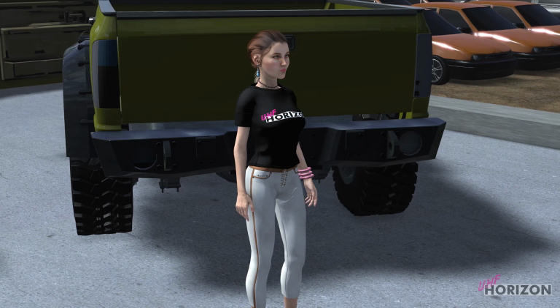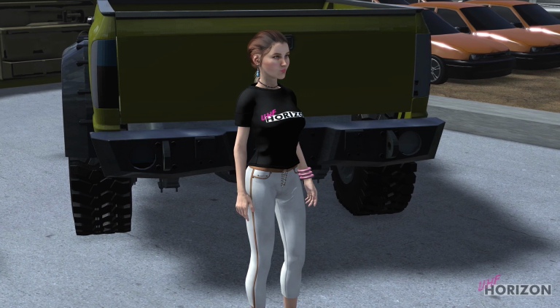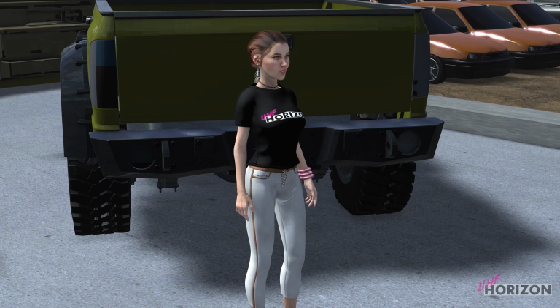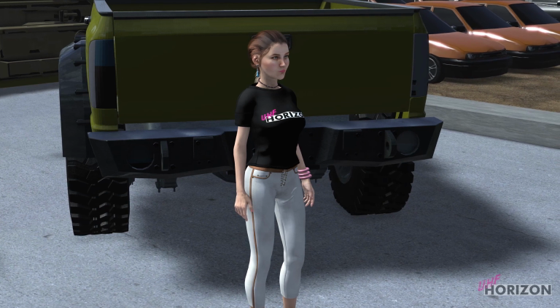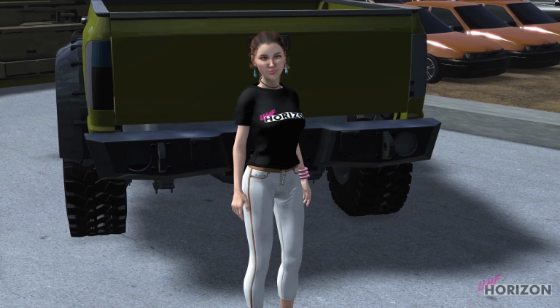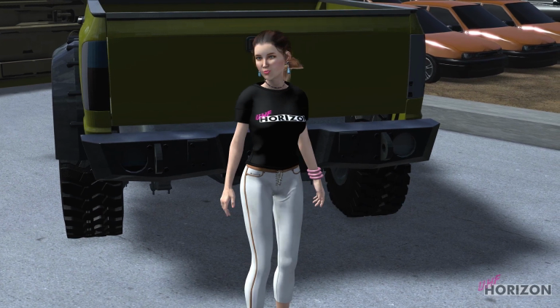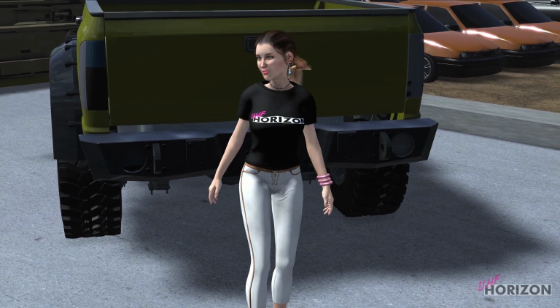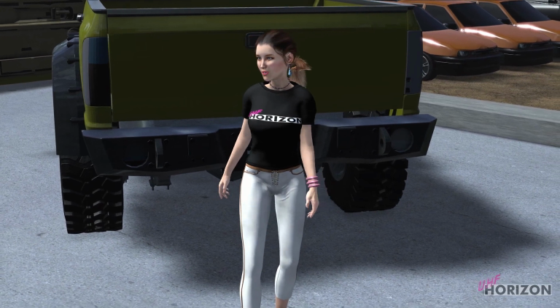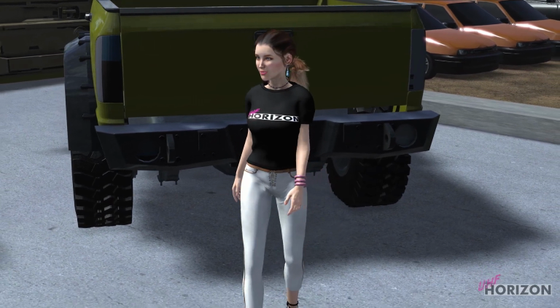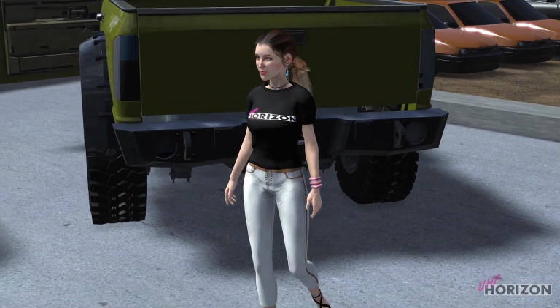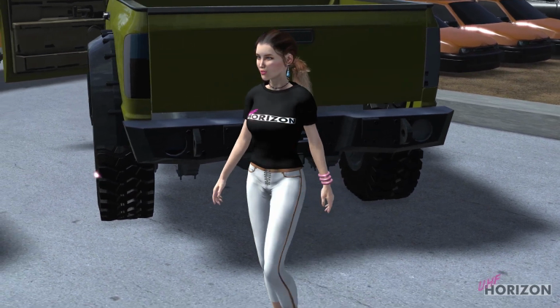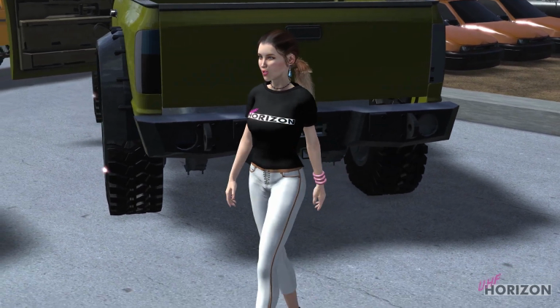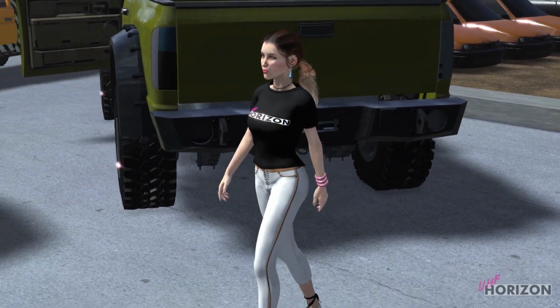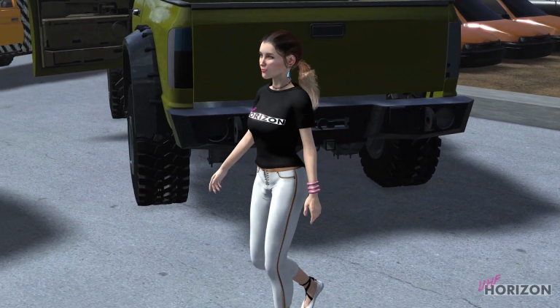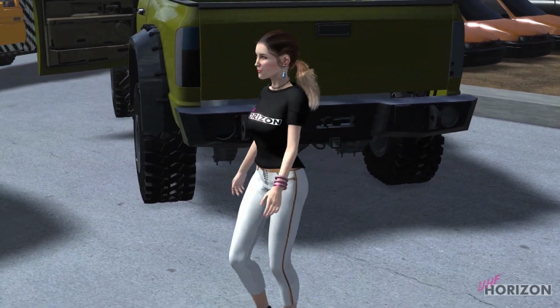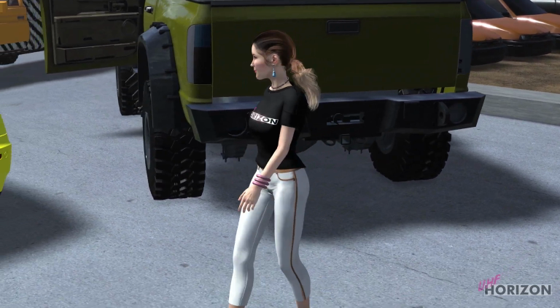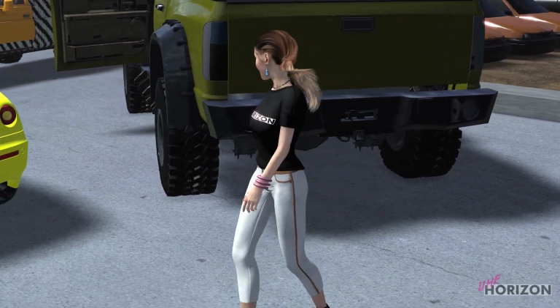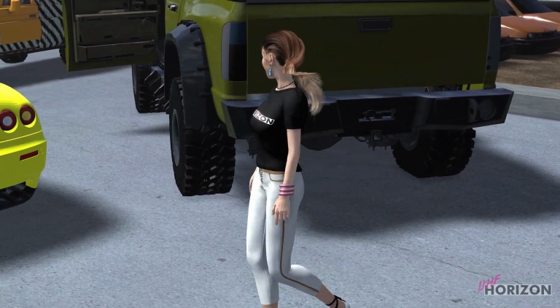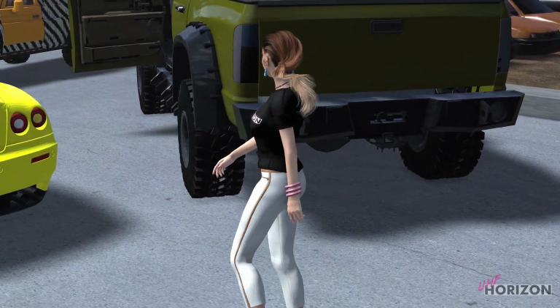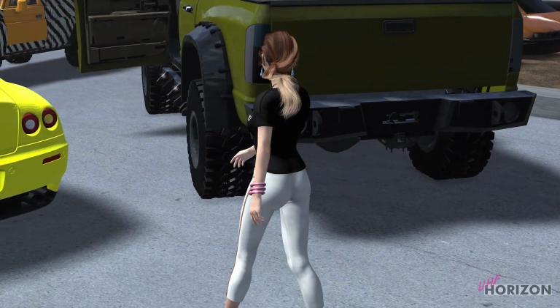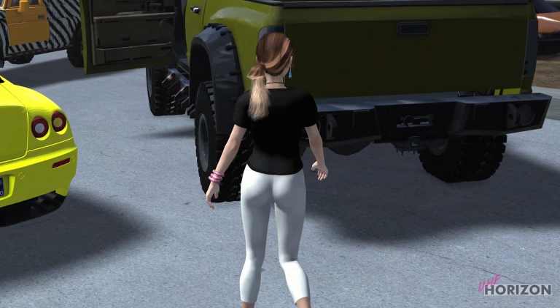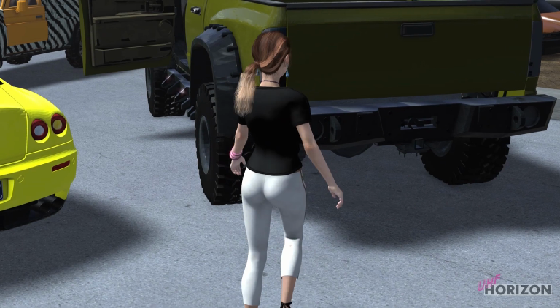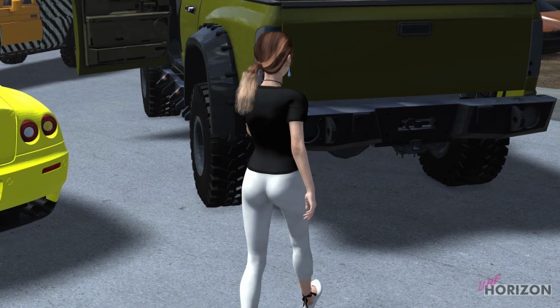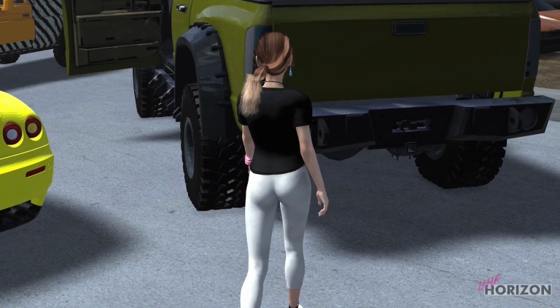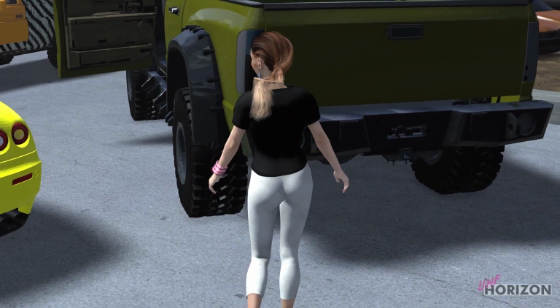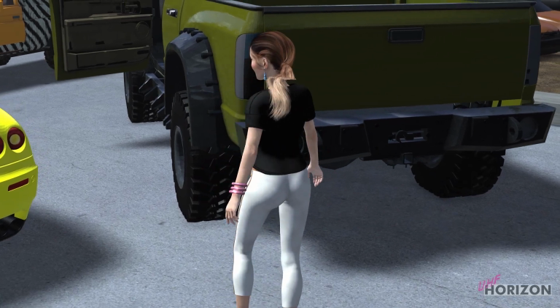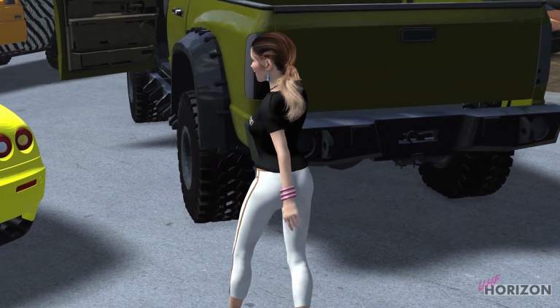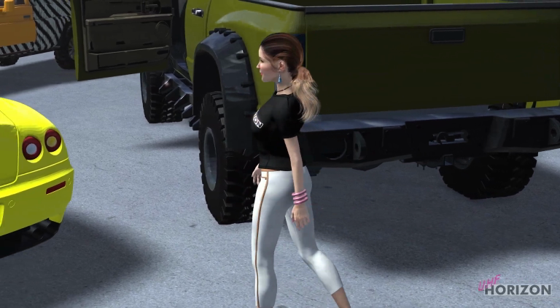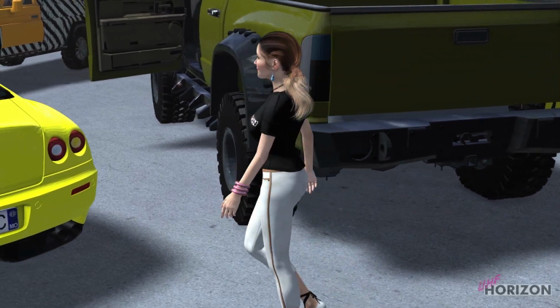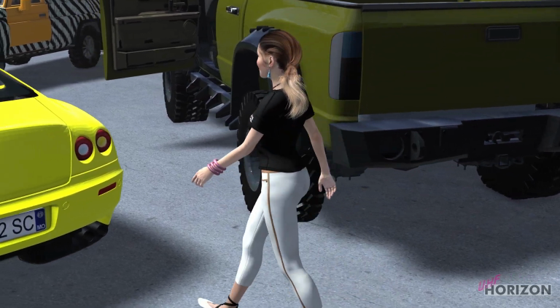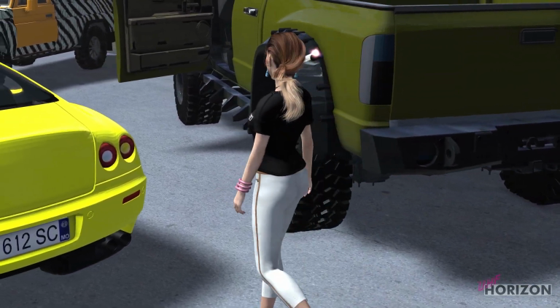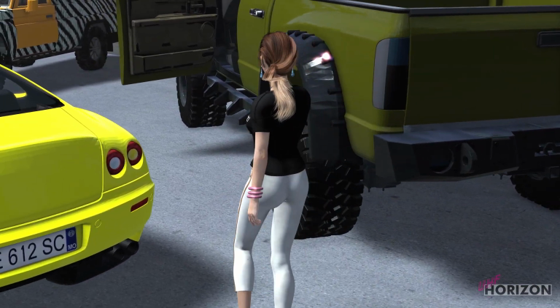Welcome to the UHF Horizon Car Show. This is a preview of some of the vehicles used in past and future projects.